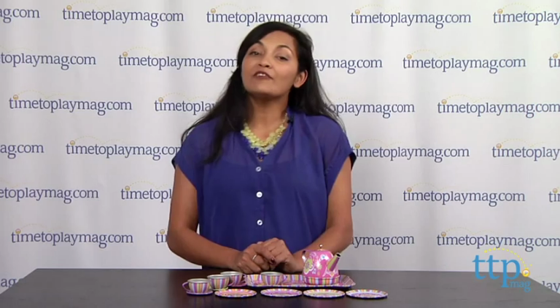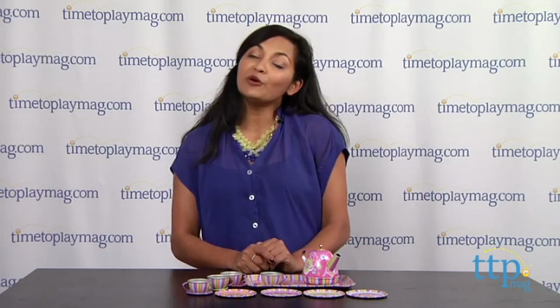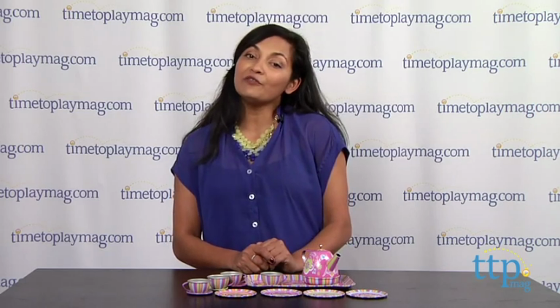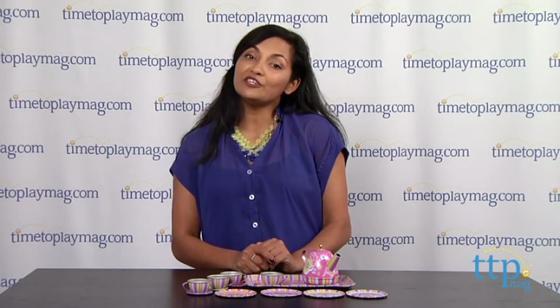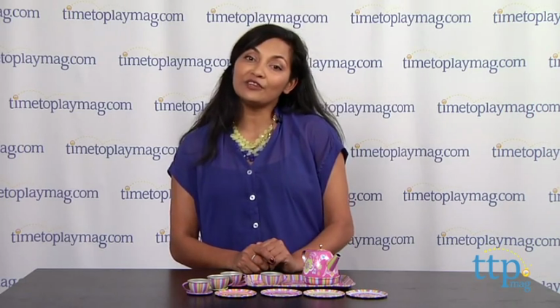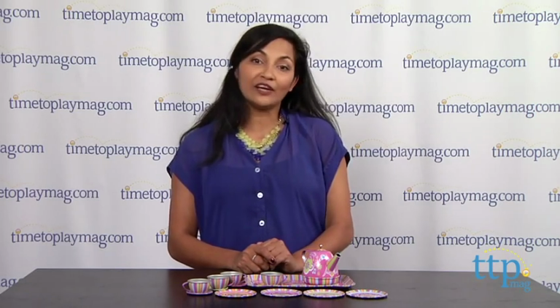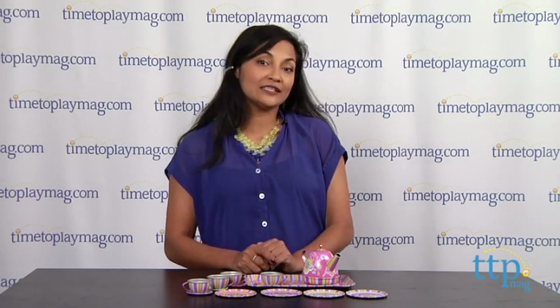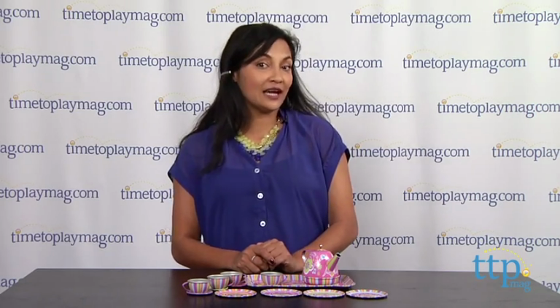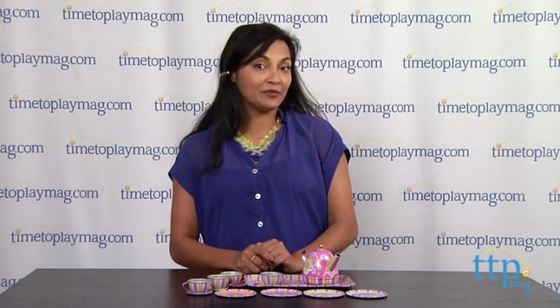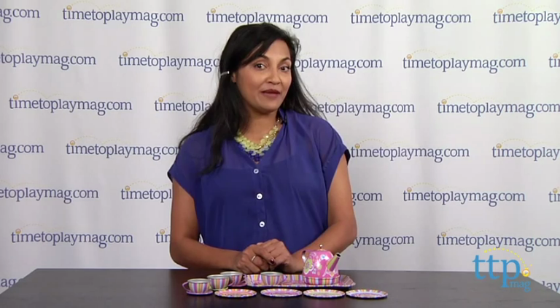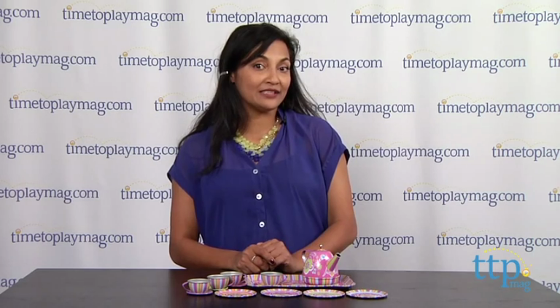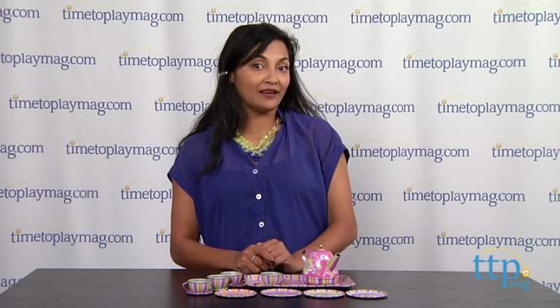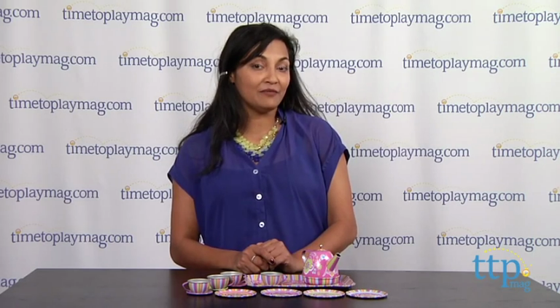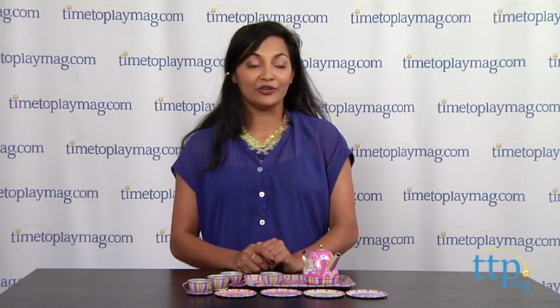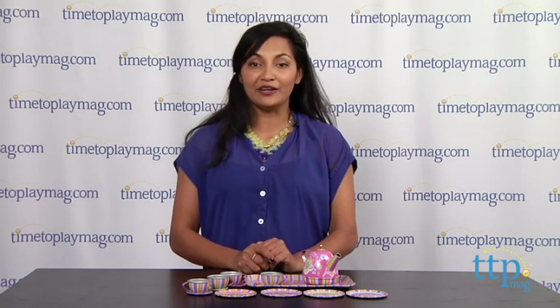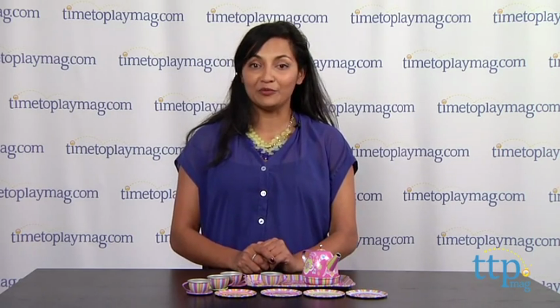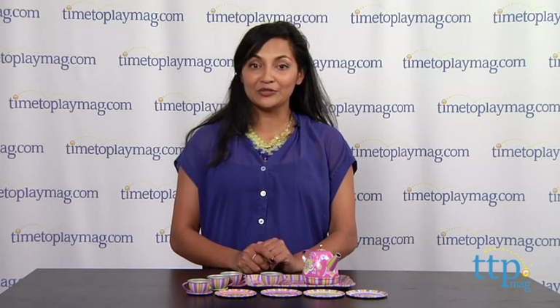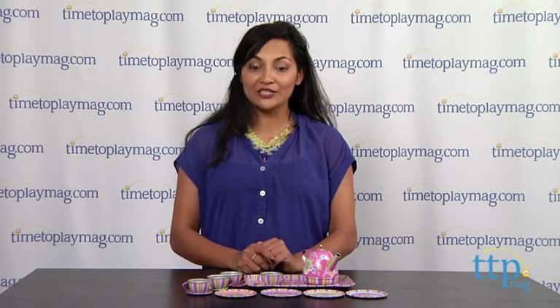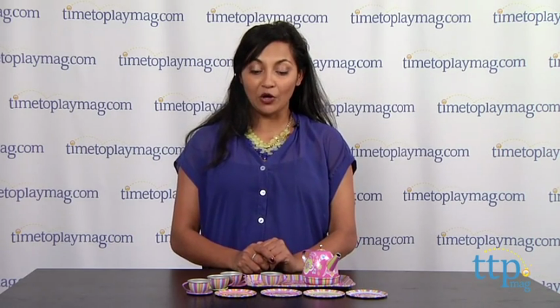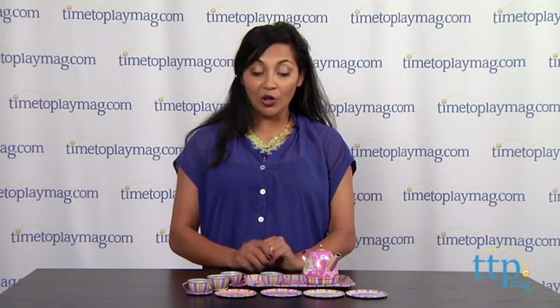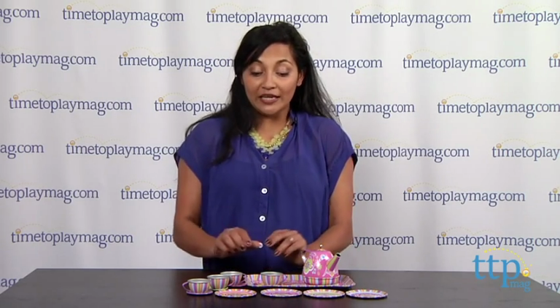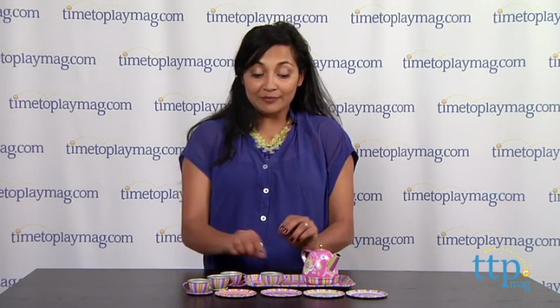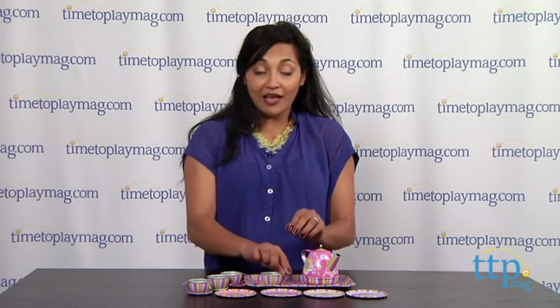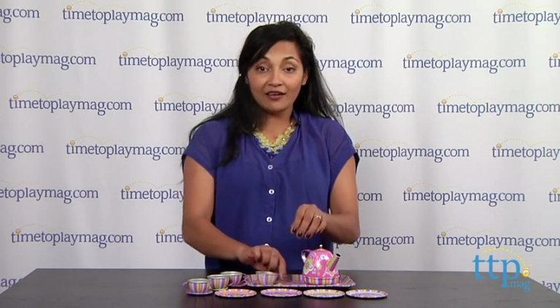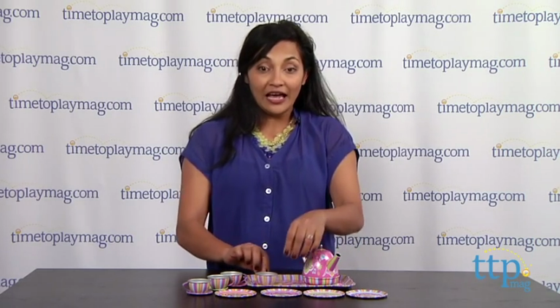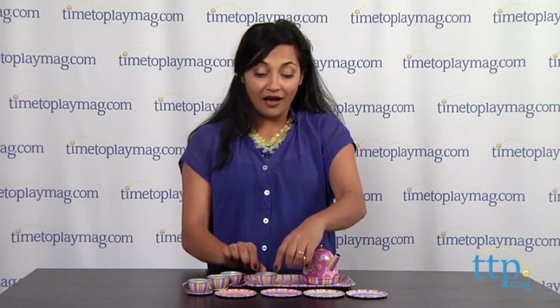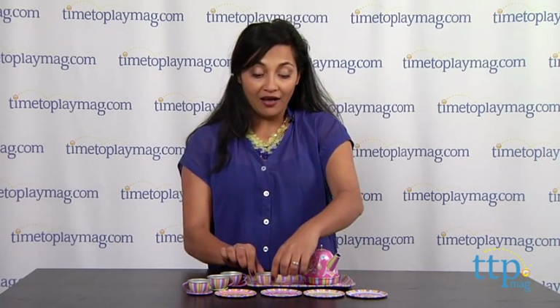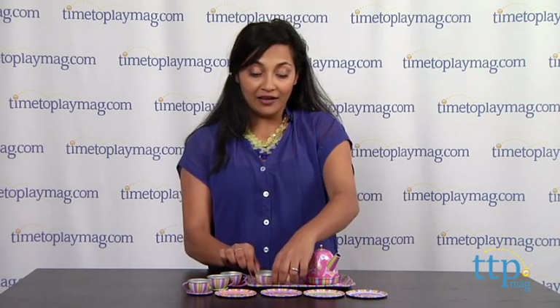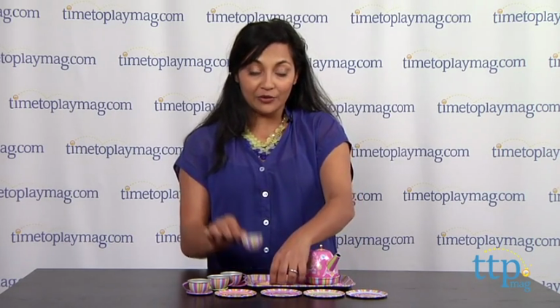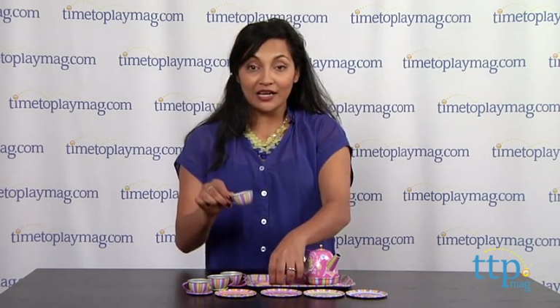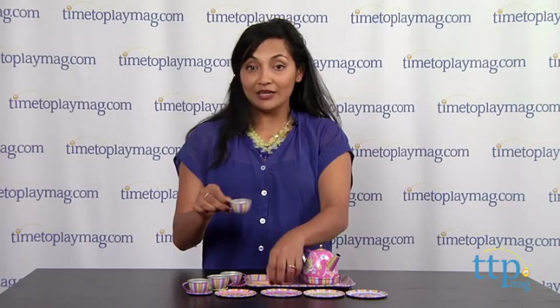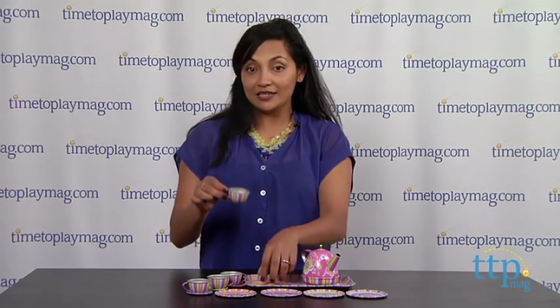For more information, you can find us at timetoplaymag.com, your number one source for all things play, and I am going to have my tea.